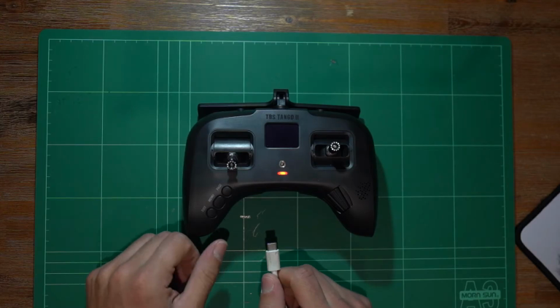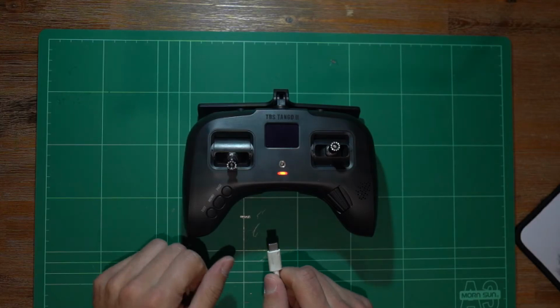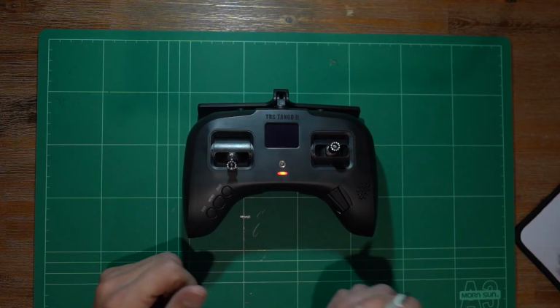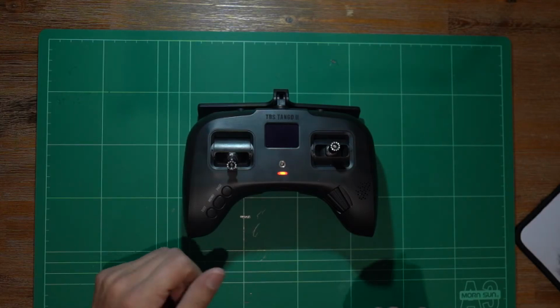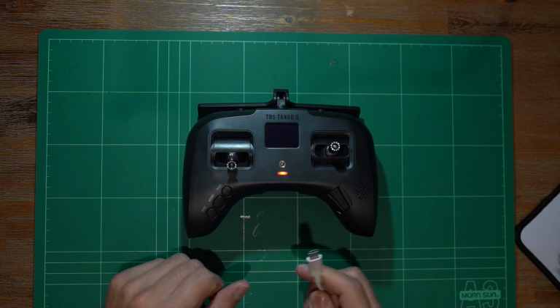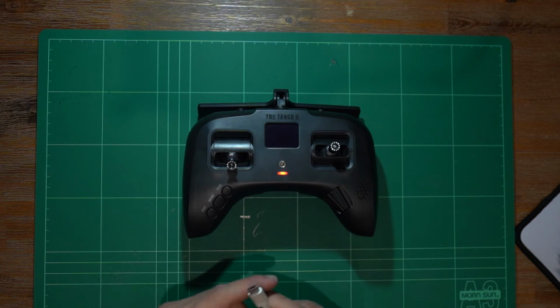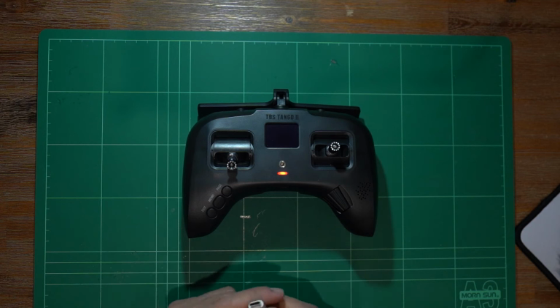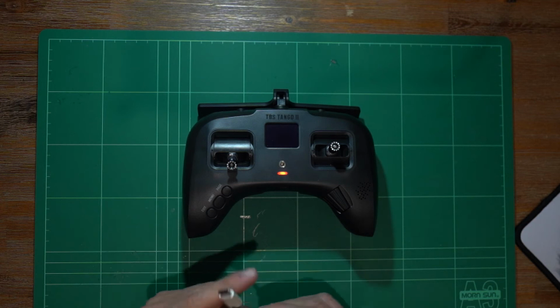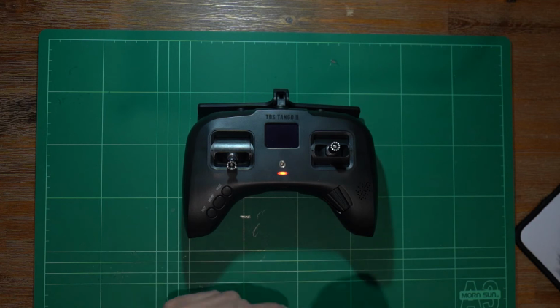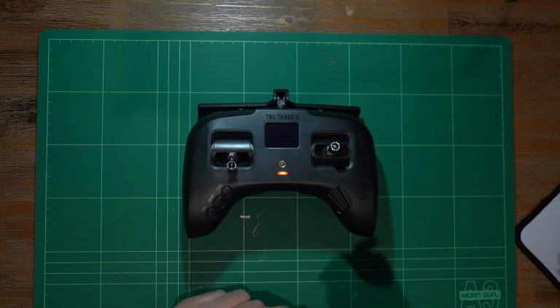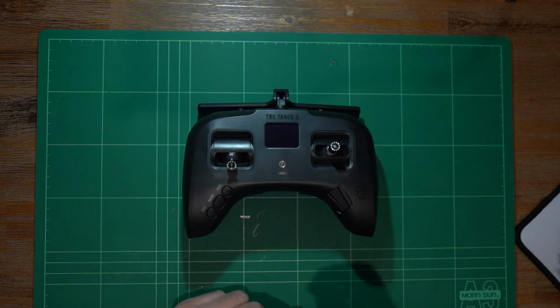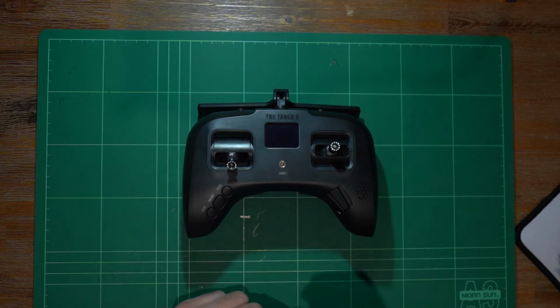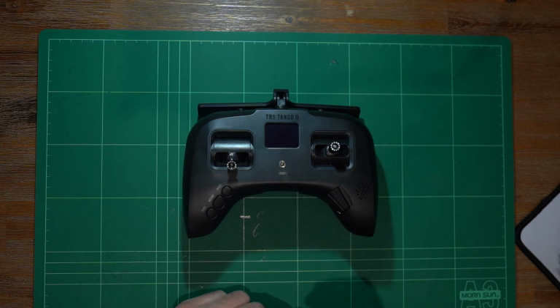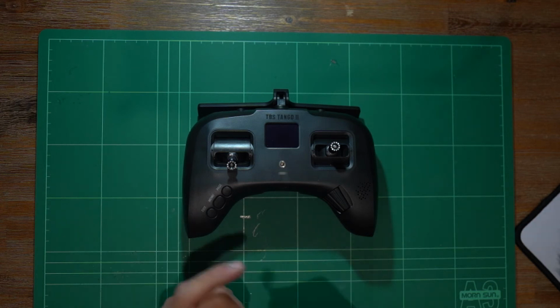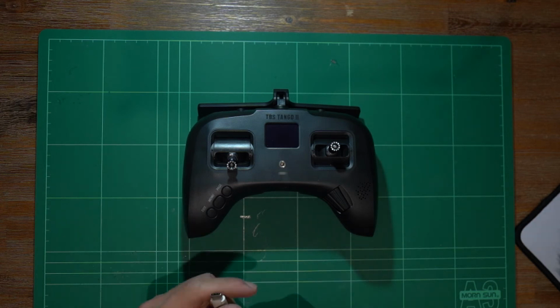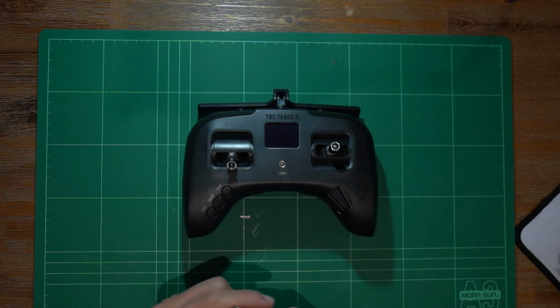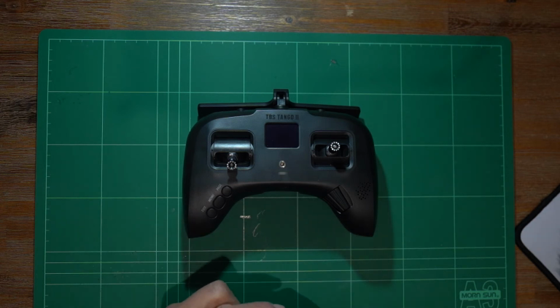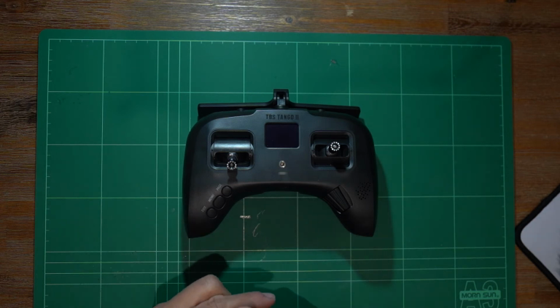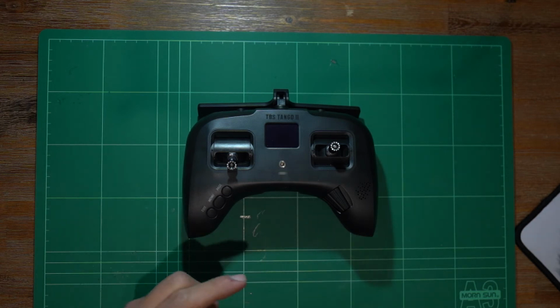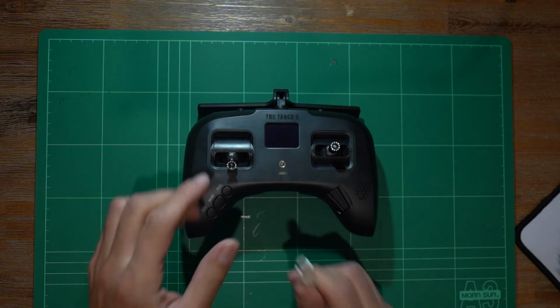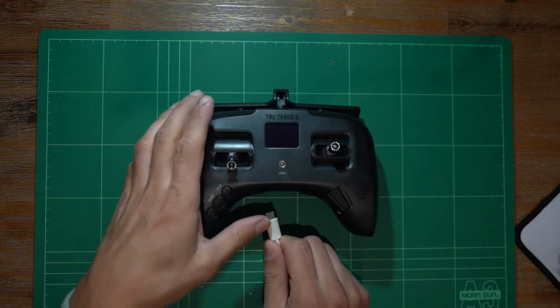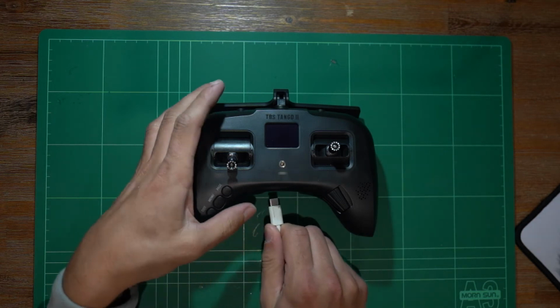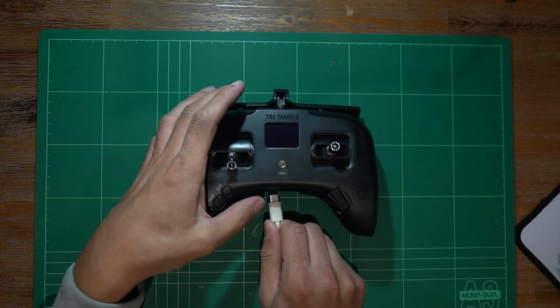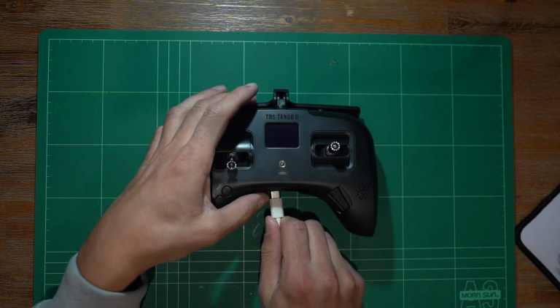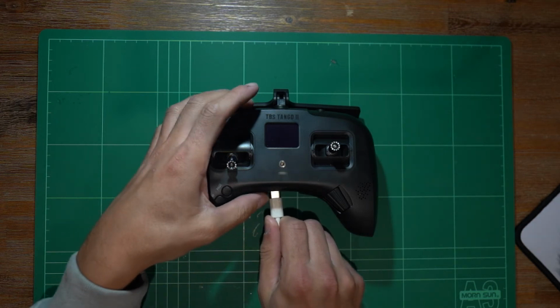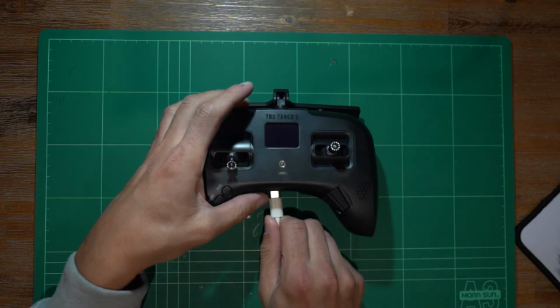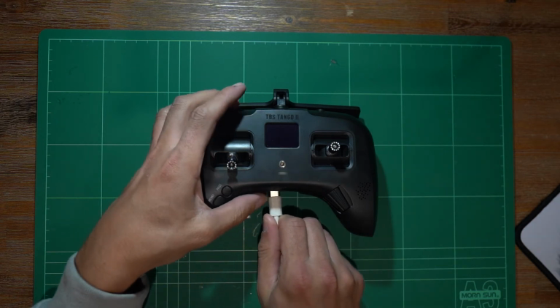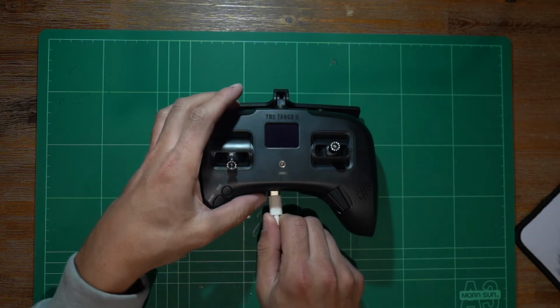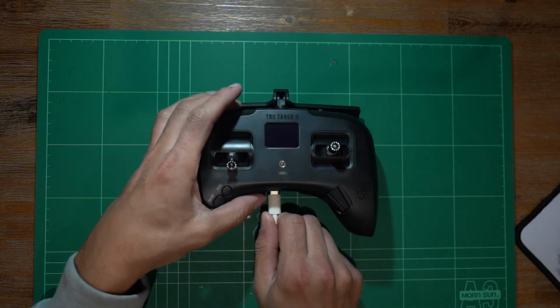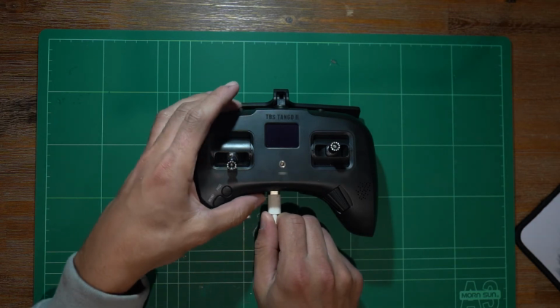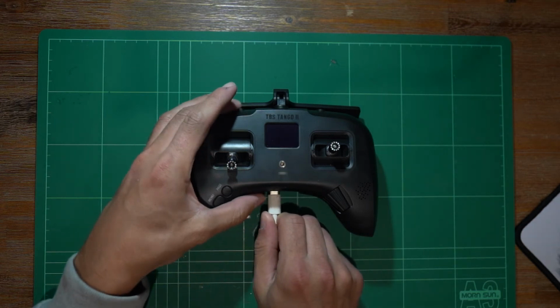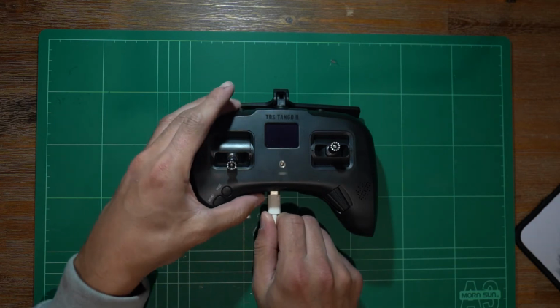The first thing you do is grab your USB-C cord, plug it in and plug it into your computer.